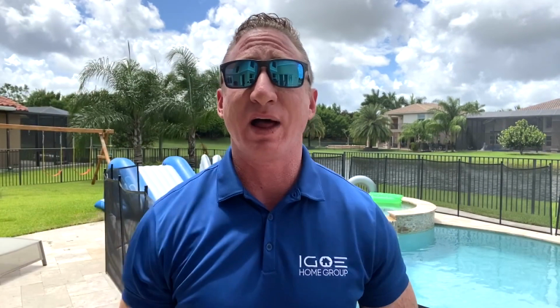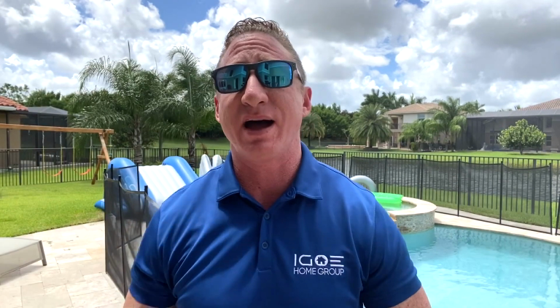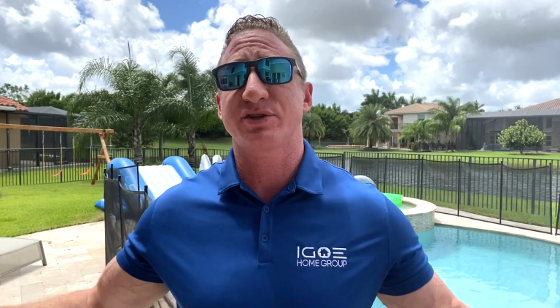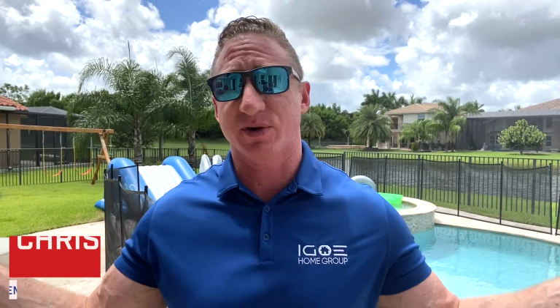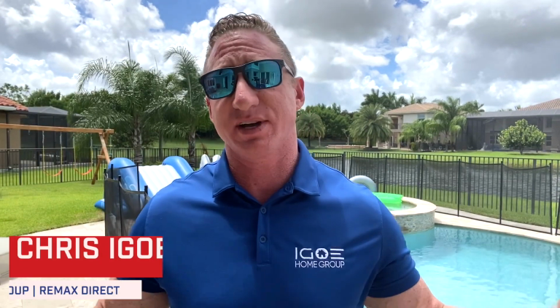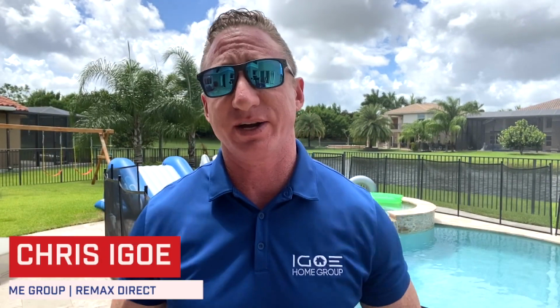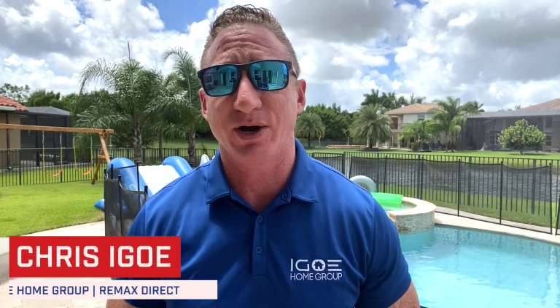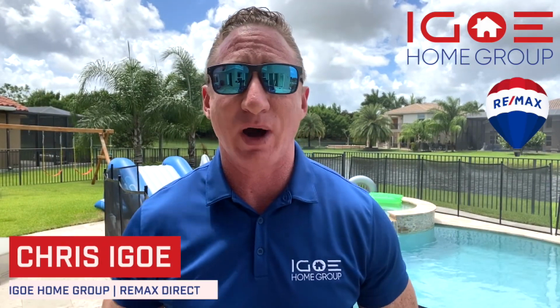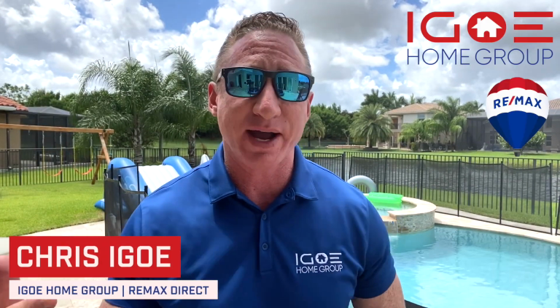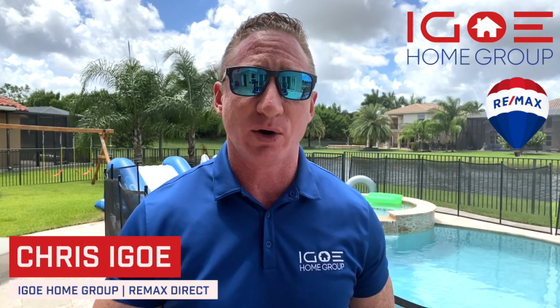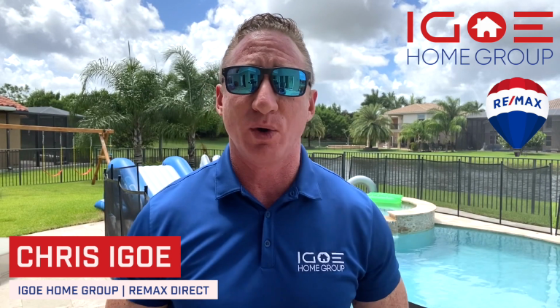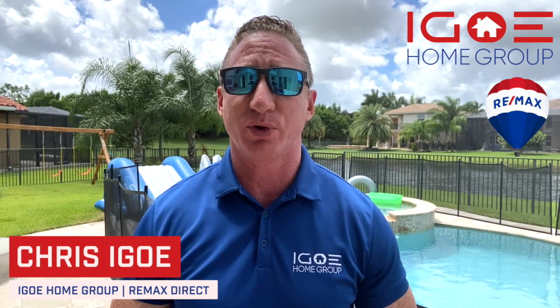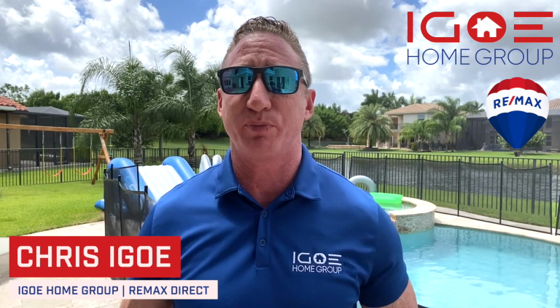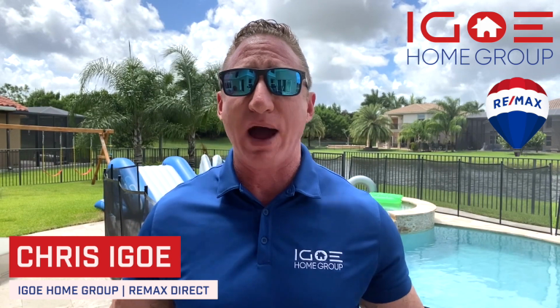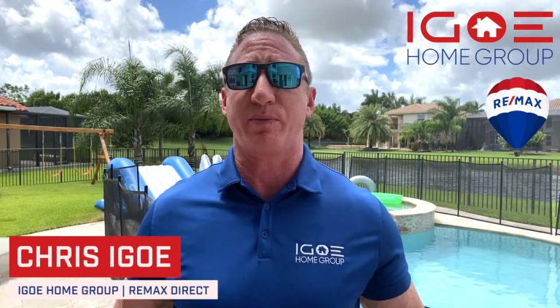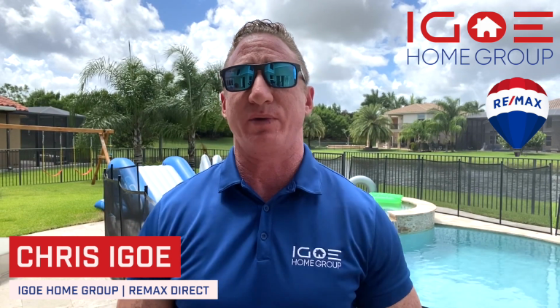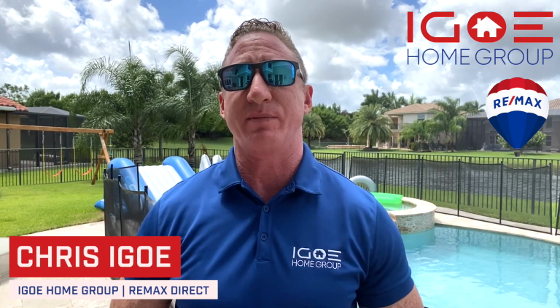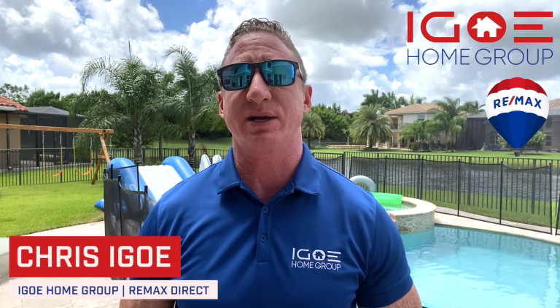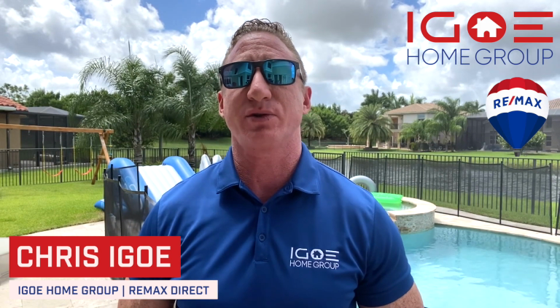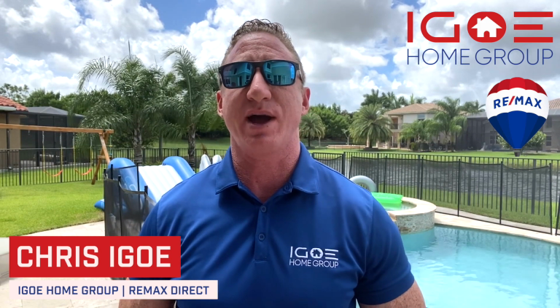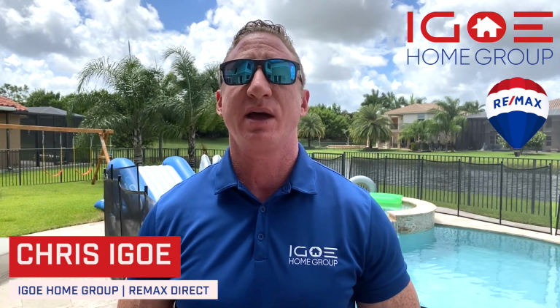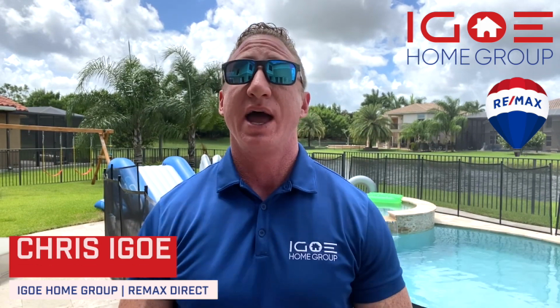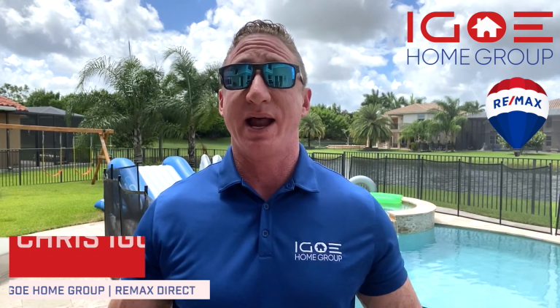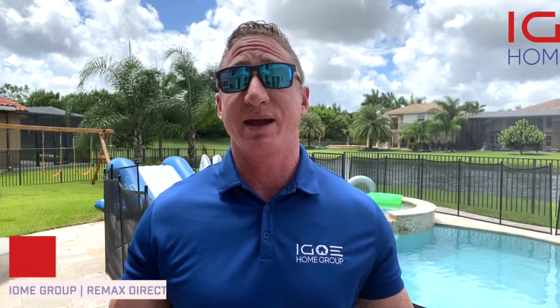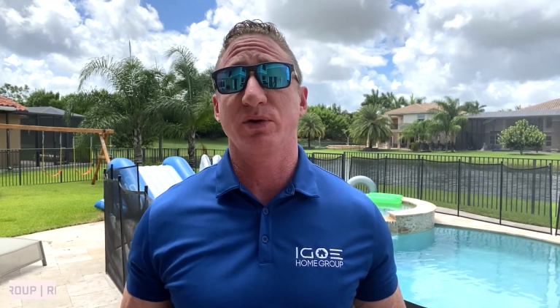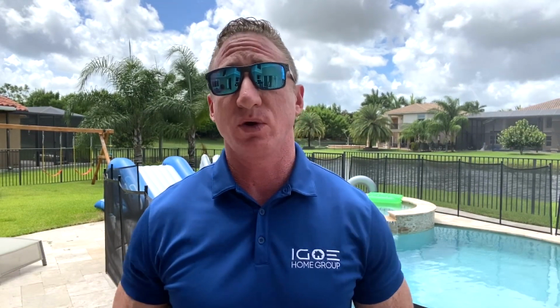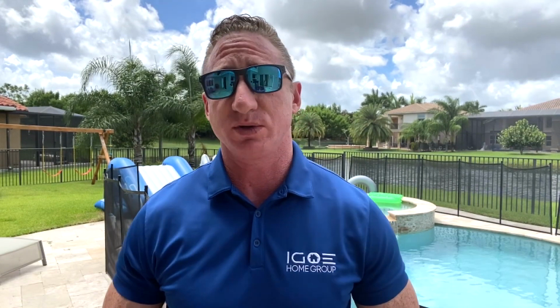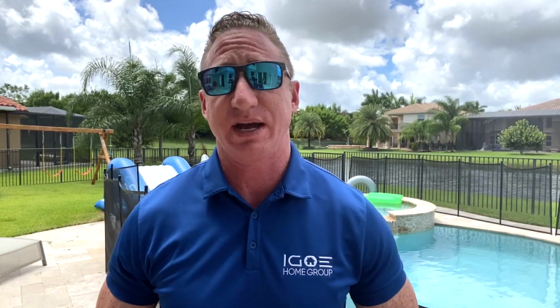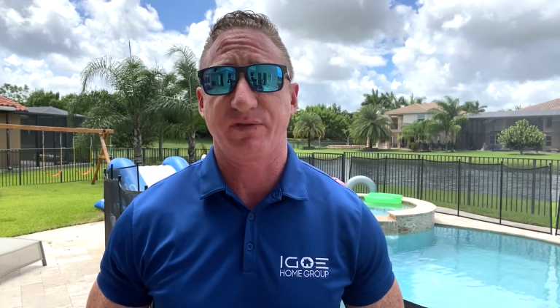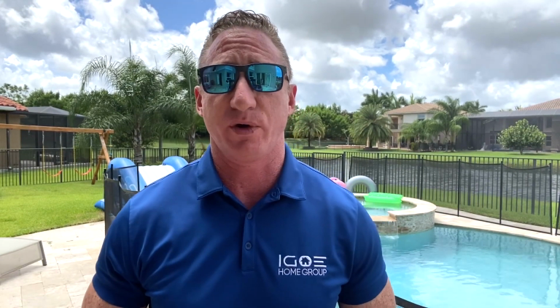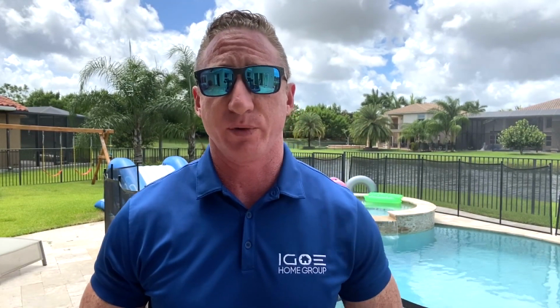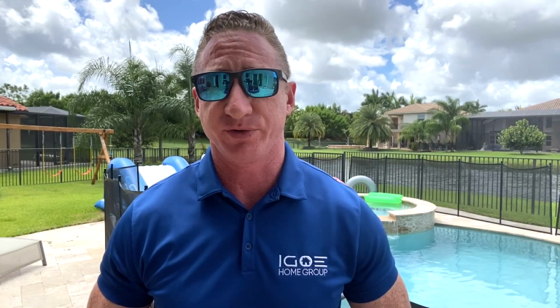We're live! It's Chris Igo, Igo Home Groove, powered by Remax Direct, and I am your local South Florida realtor.